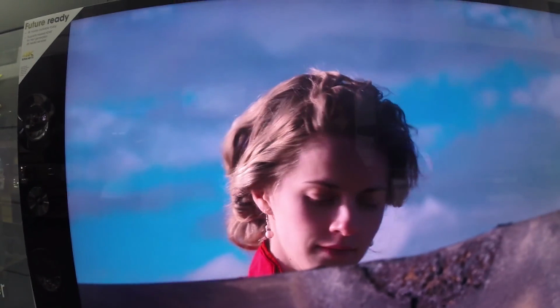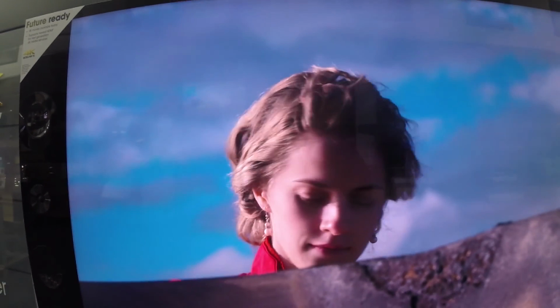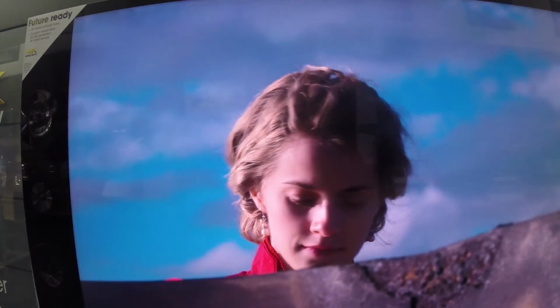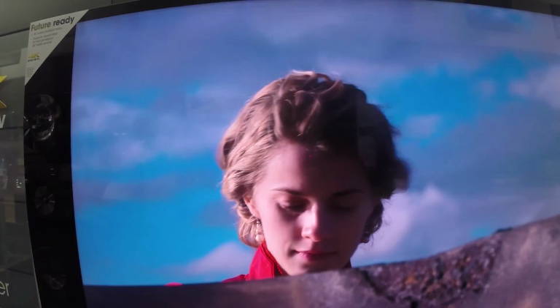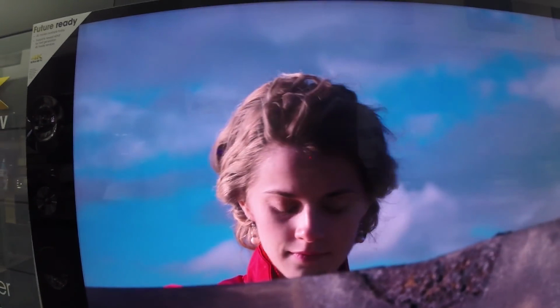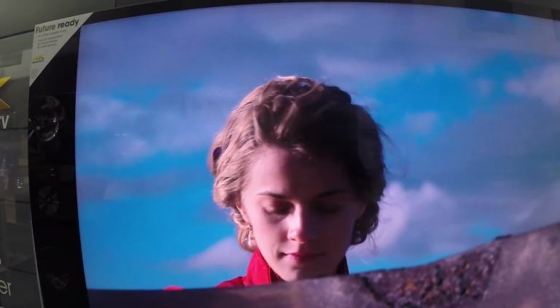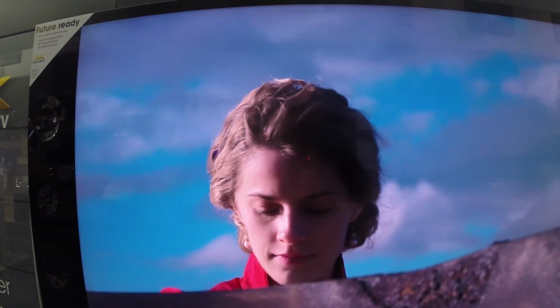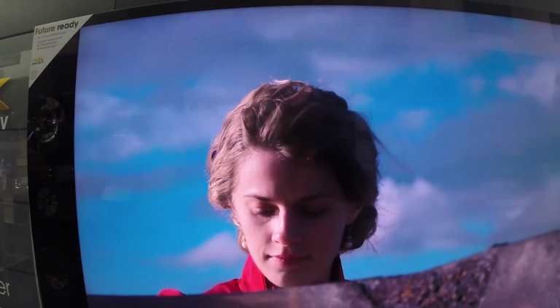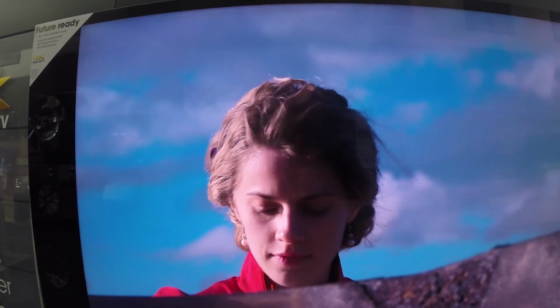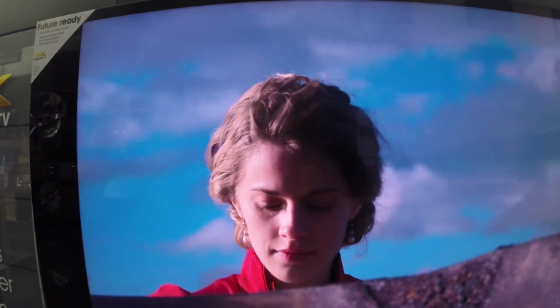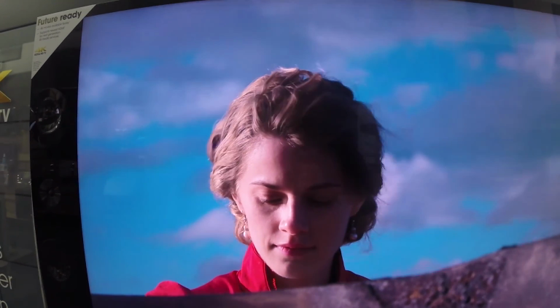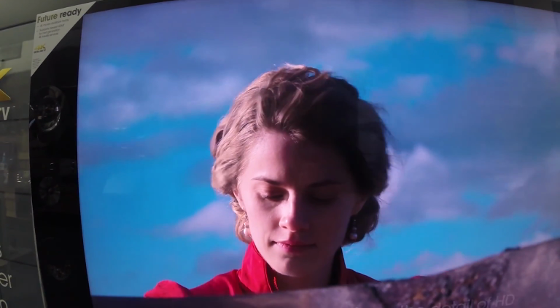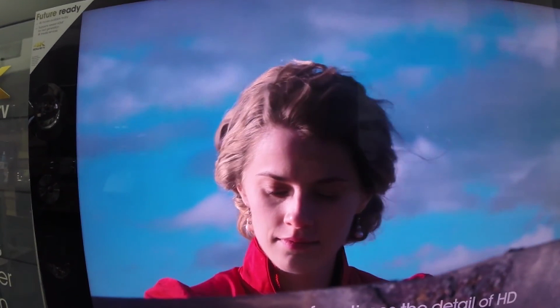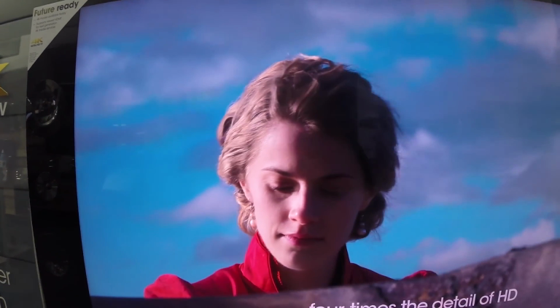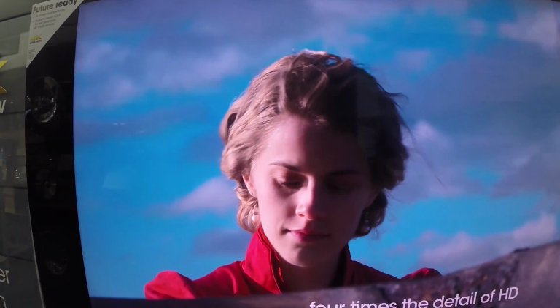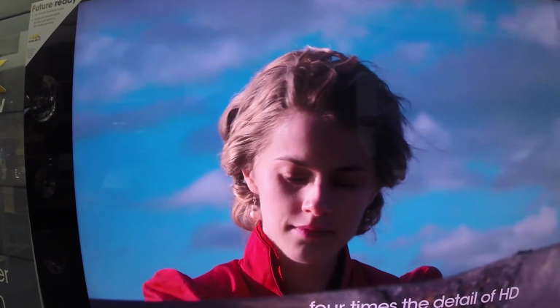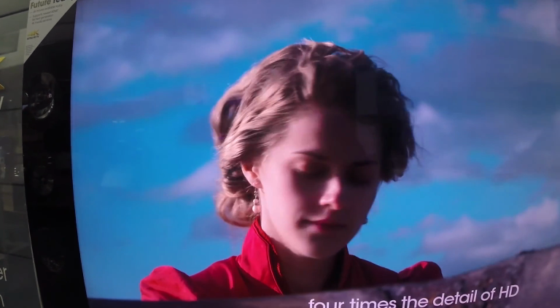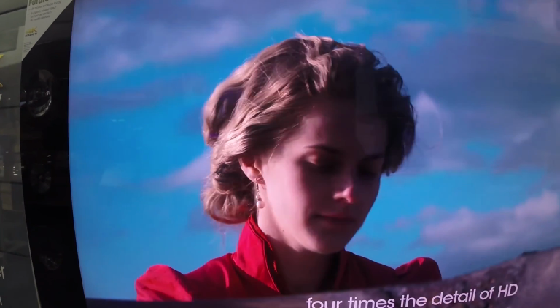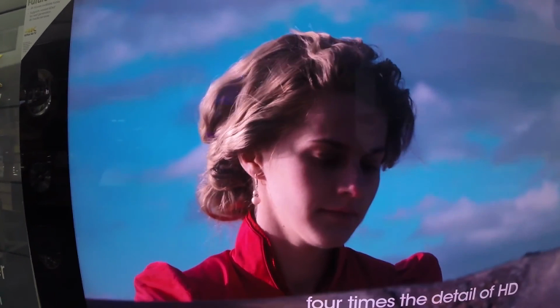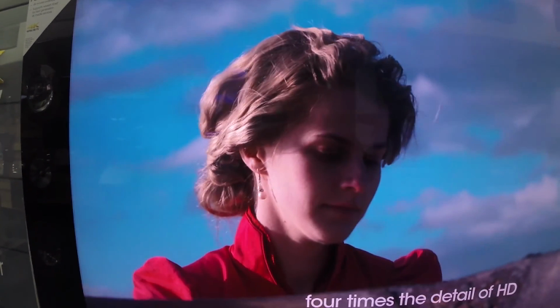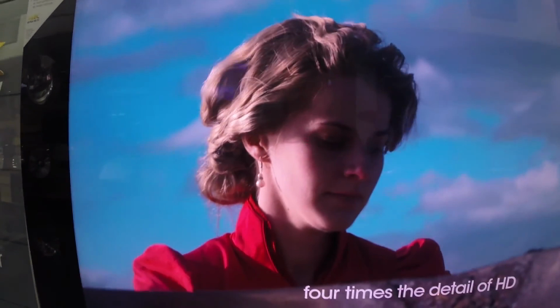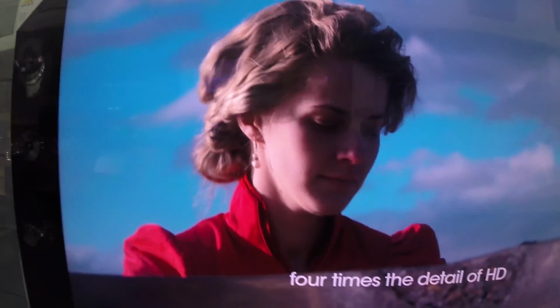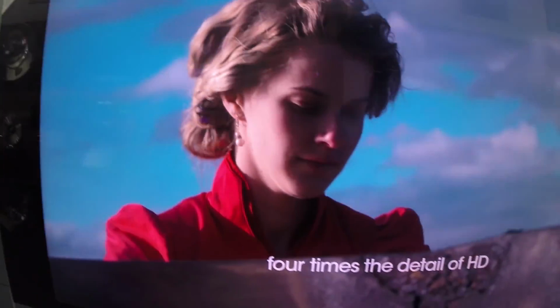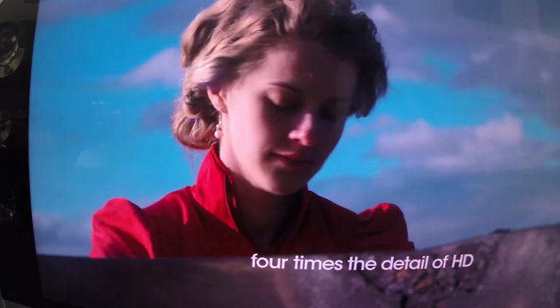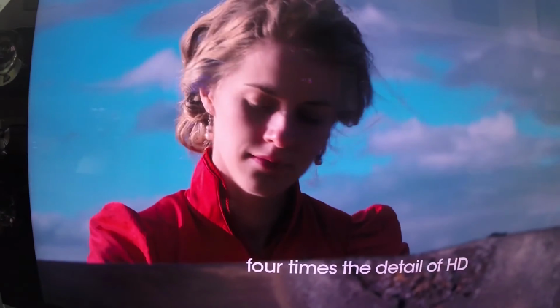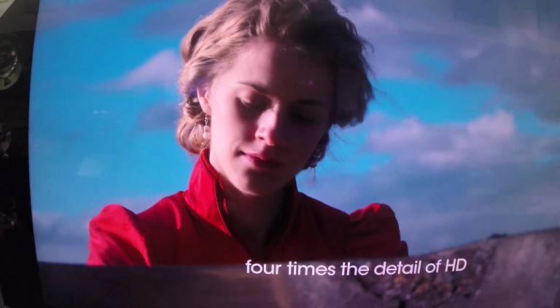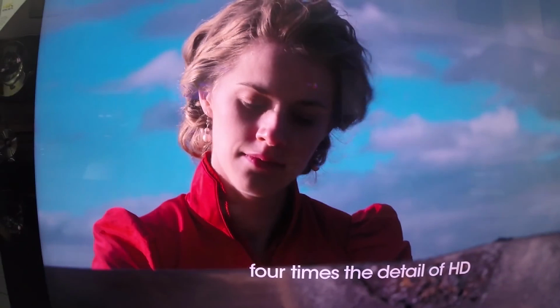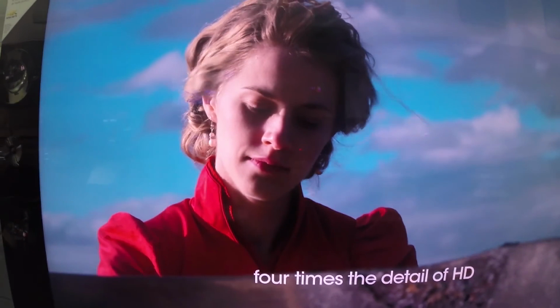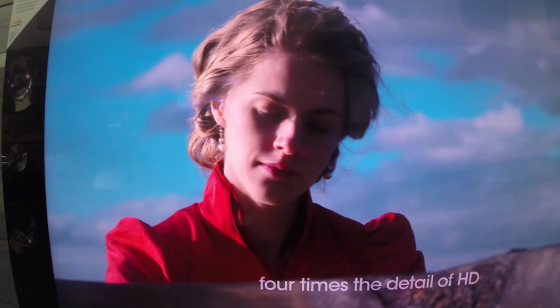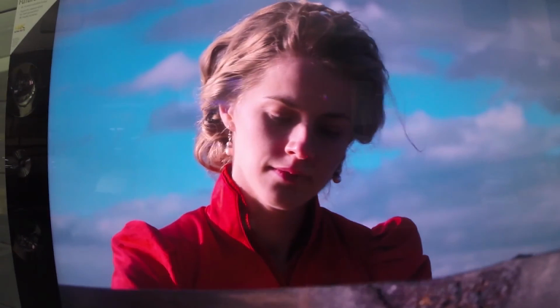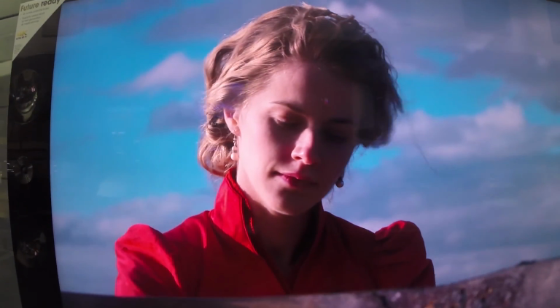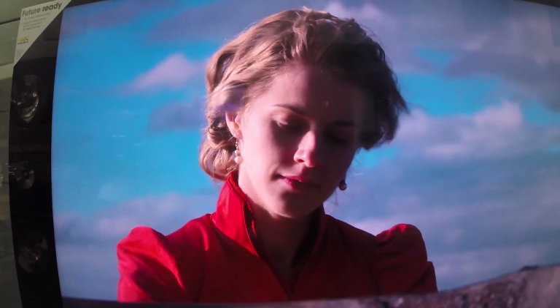I'm standing about 18 inches away from this. Four times the detail of HD.